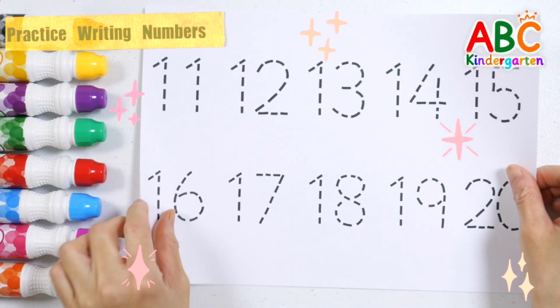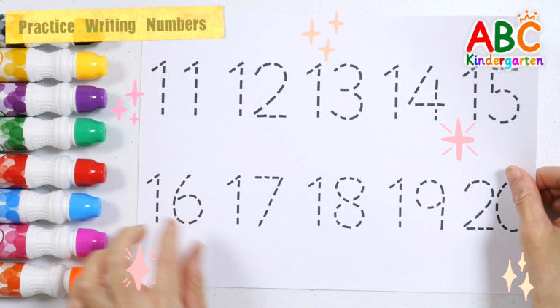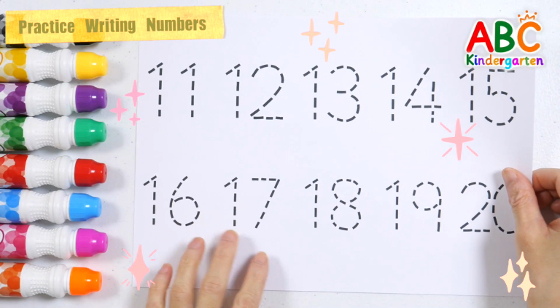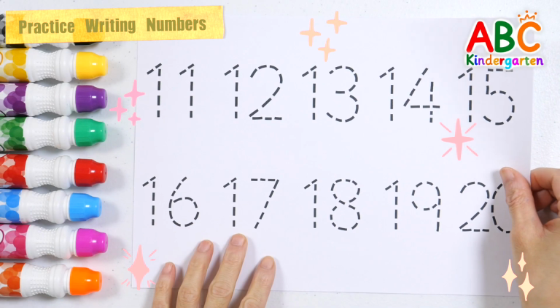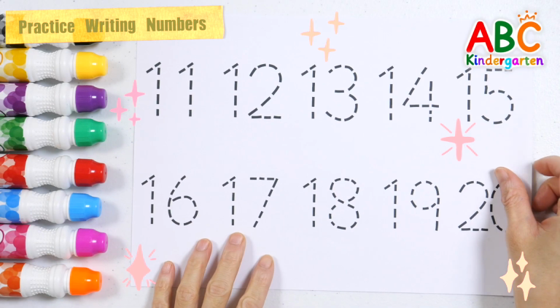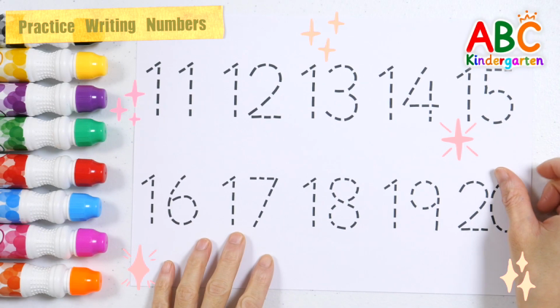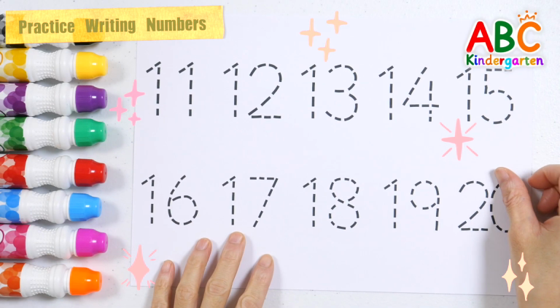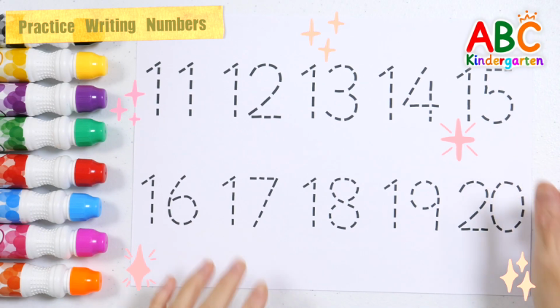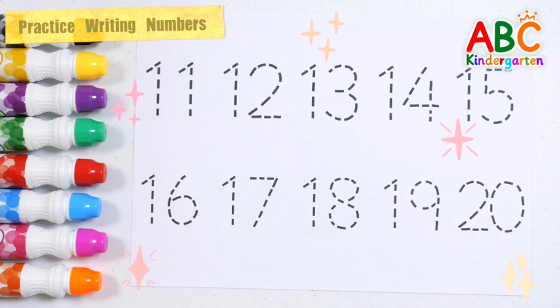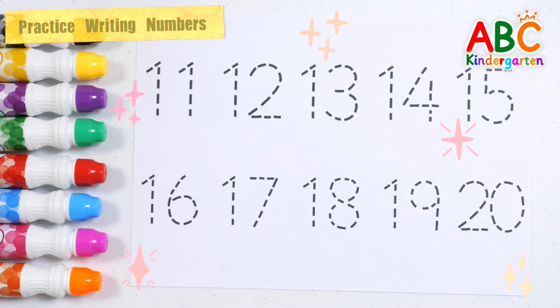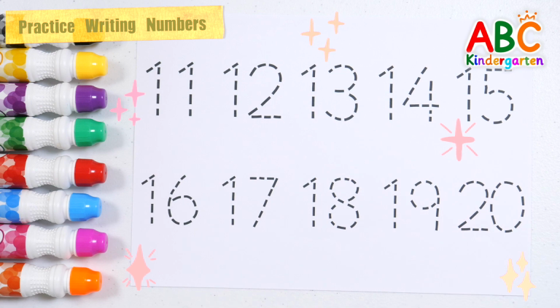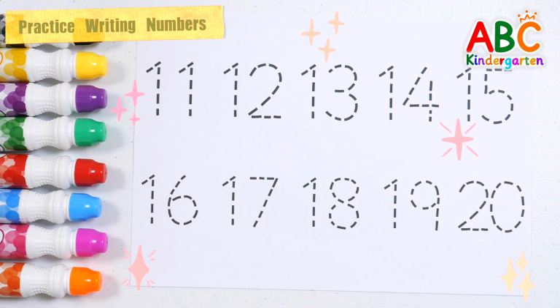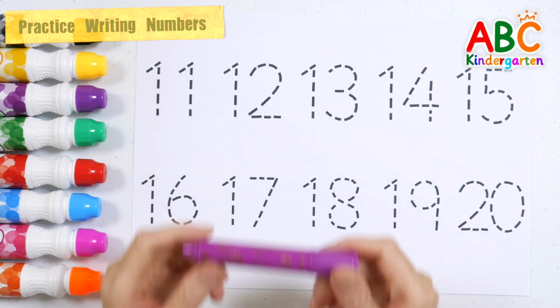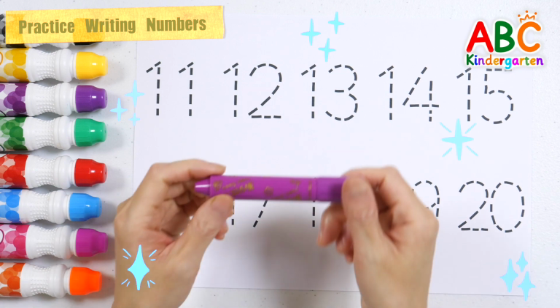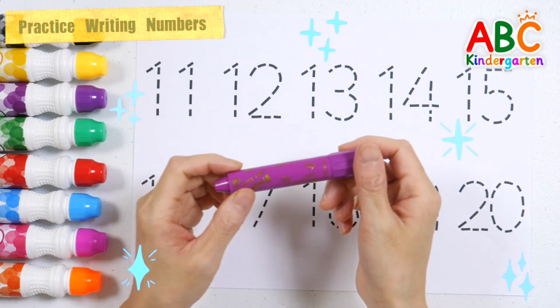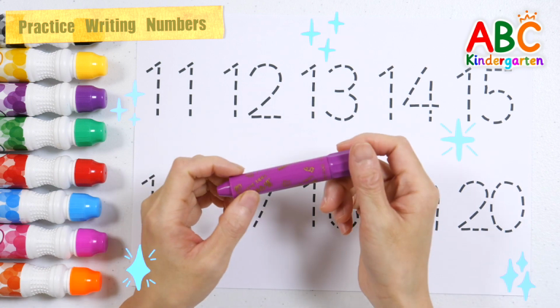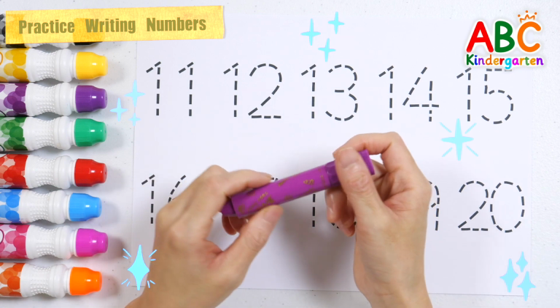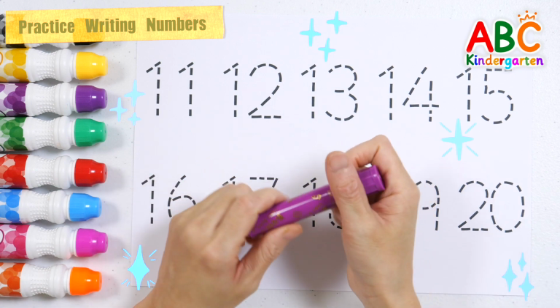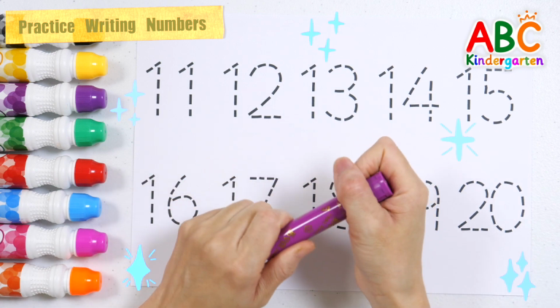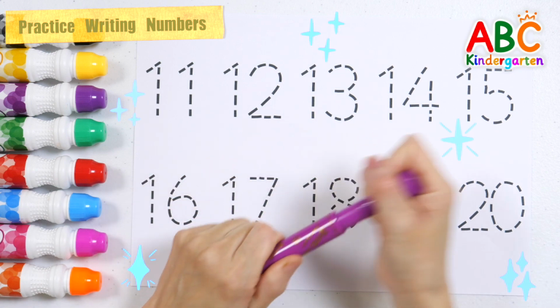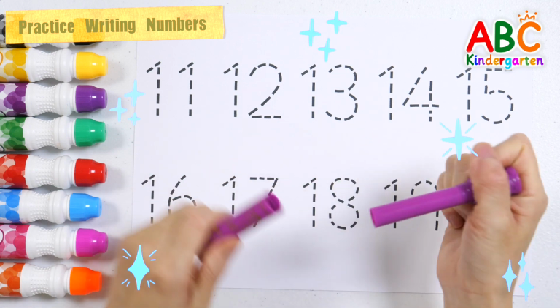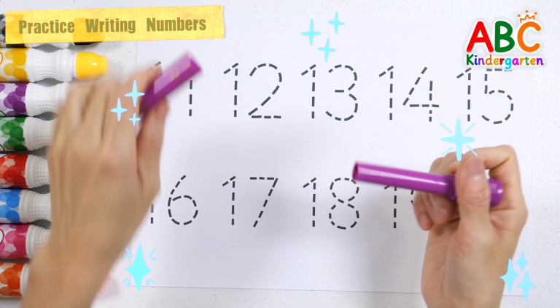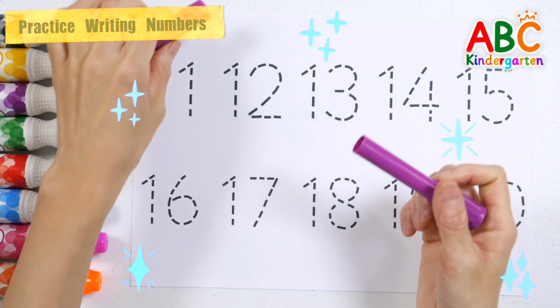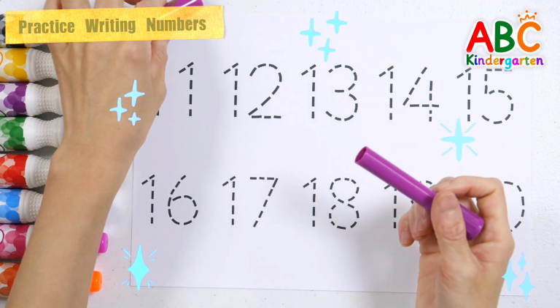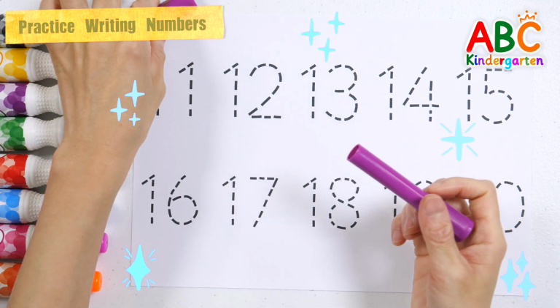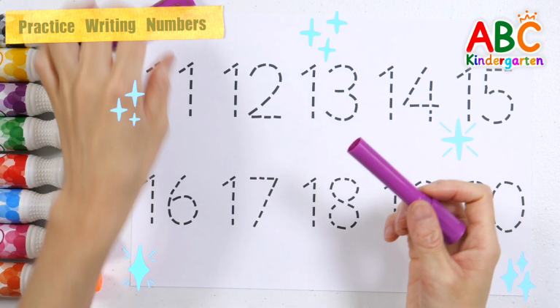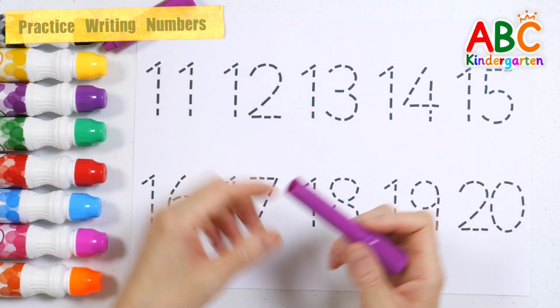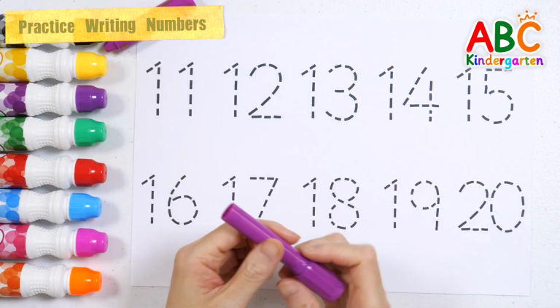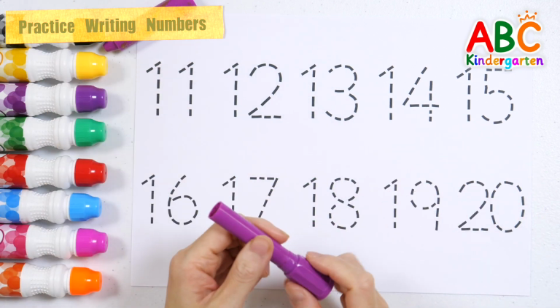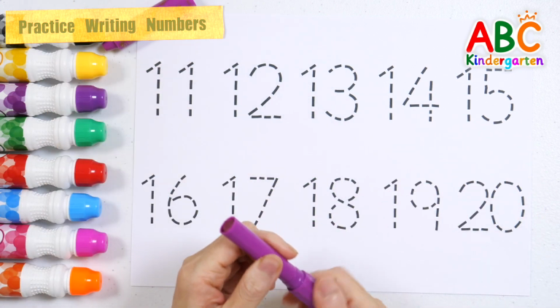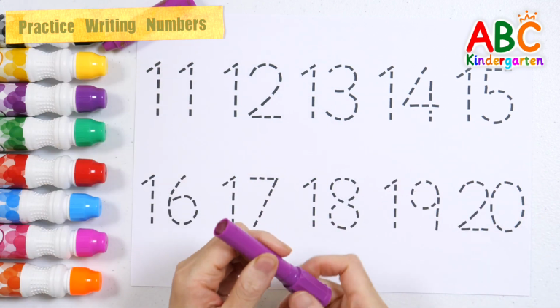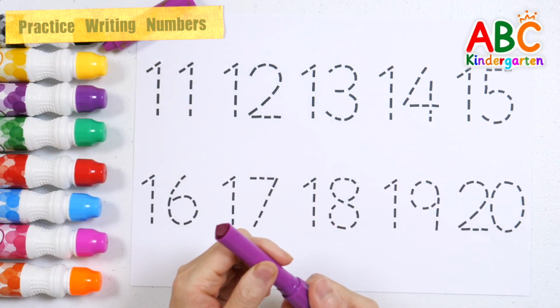Let's write the numbers 11 to 20 with purple crayon and read them.